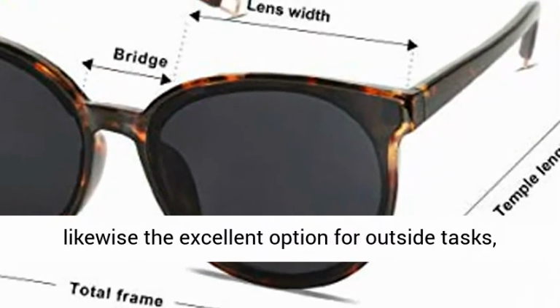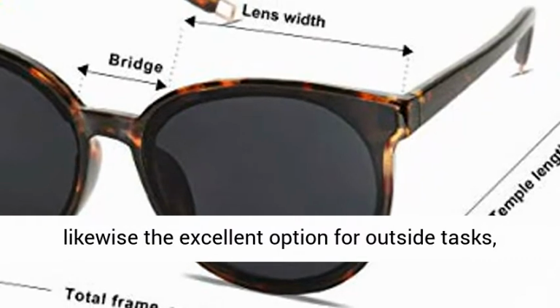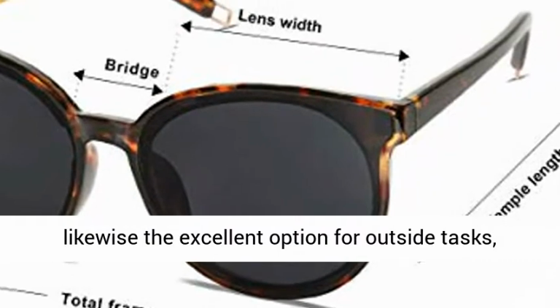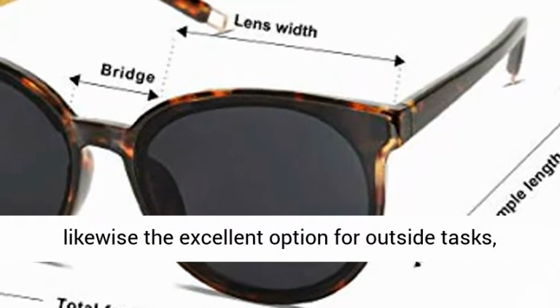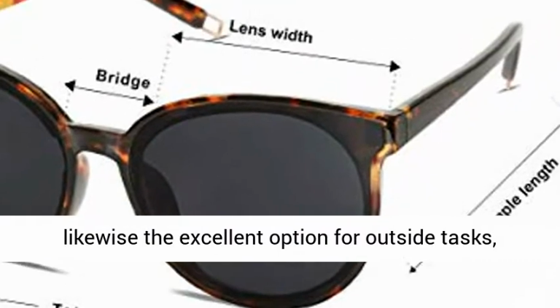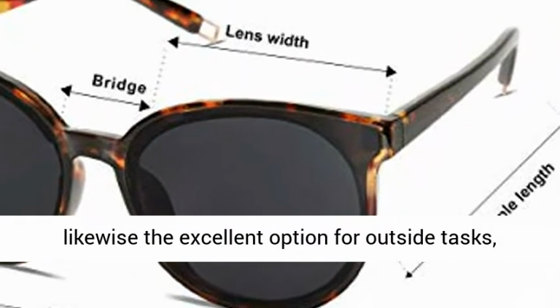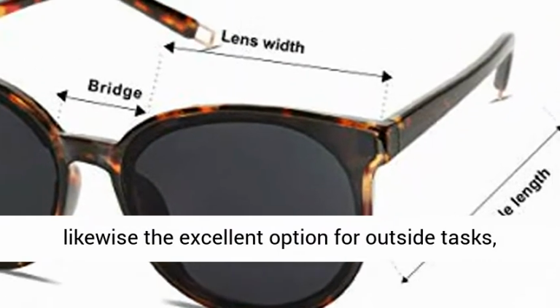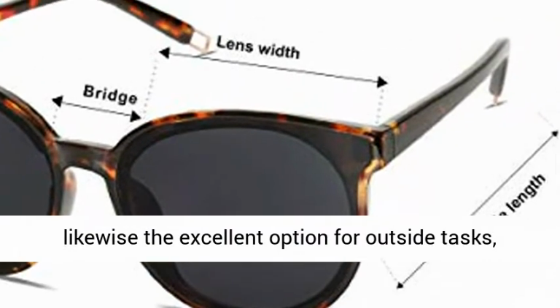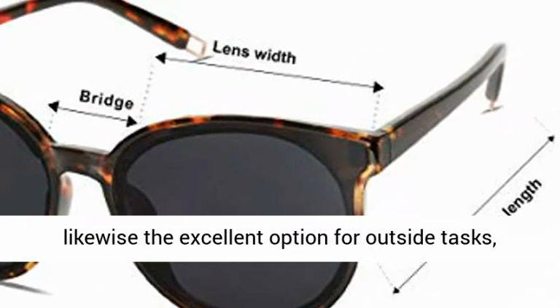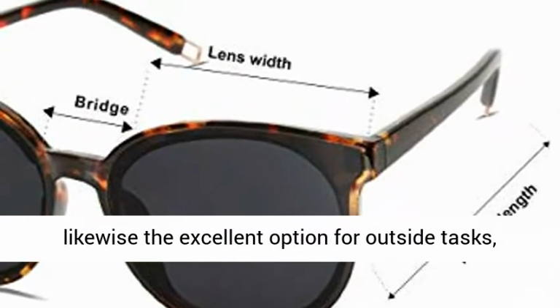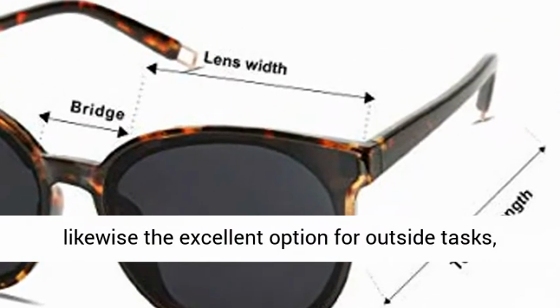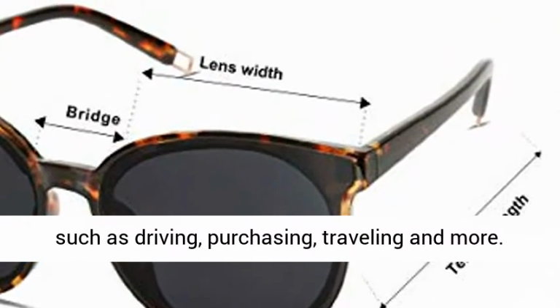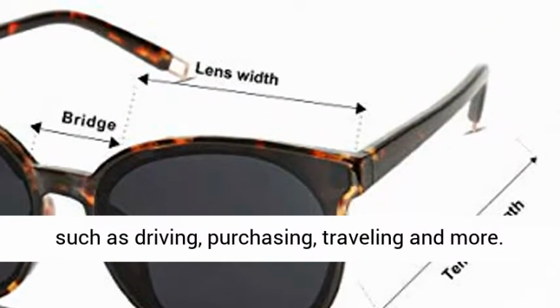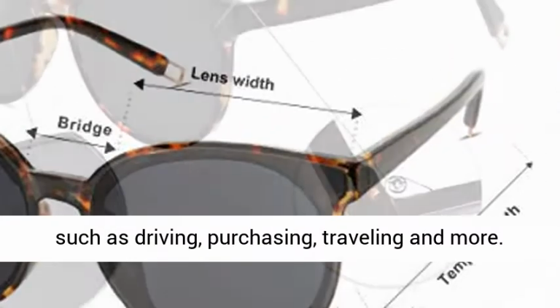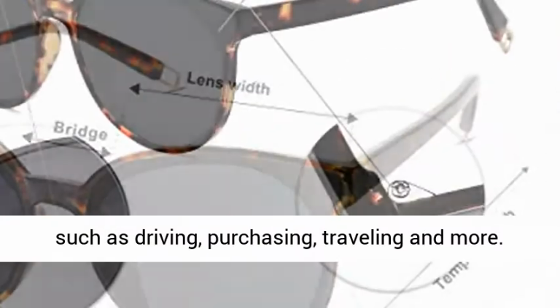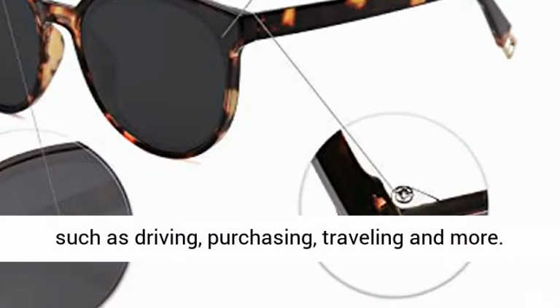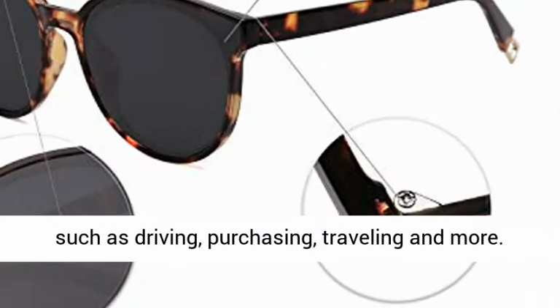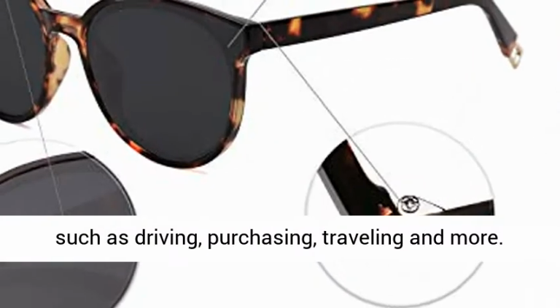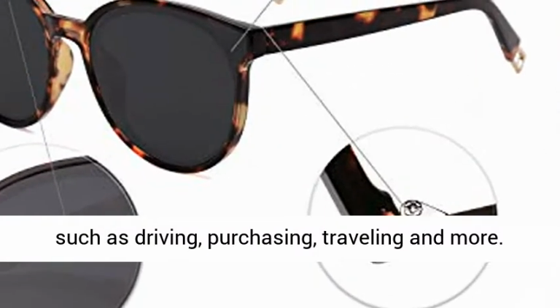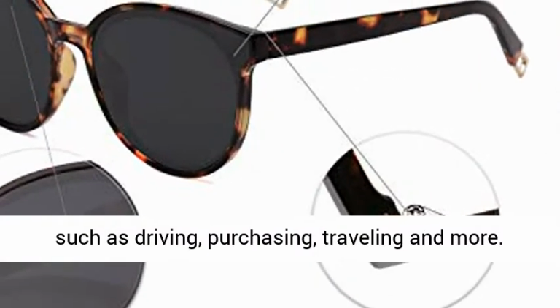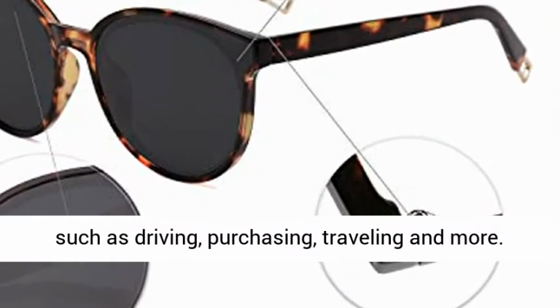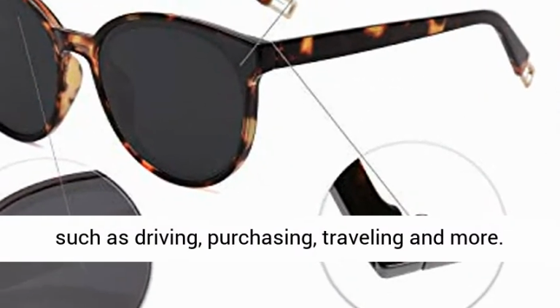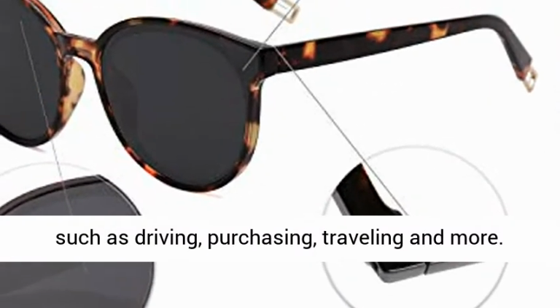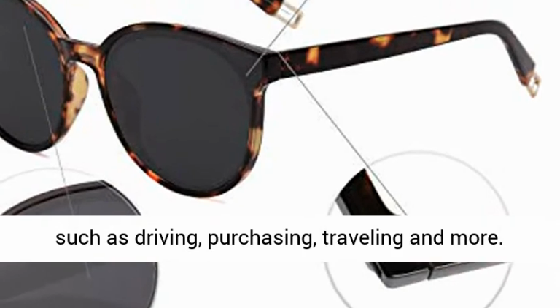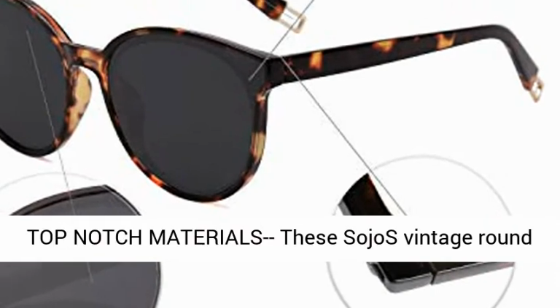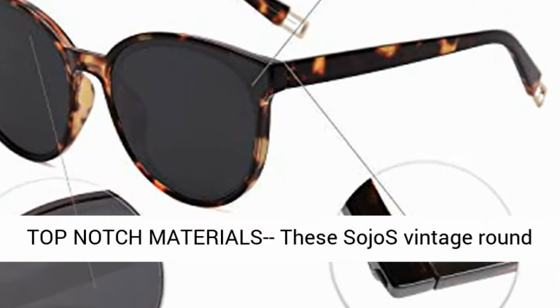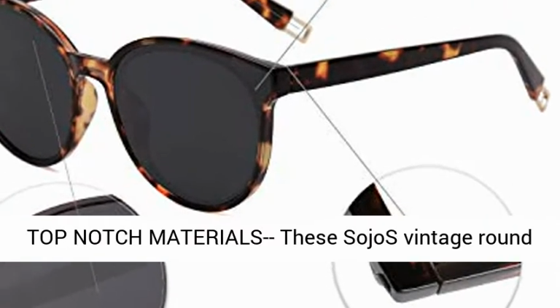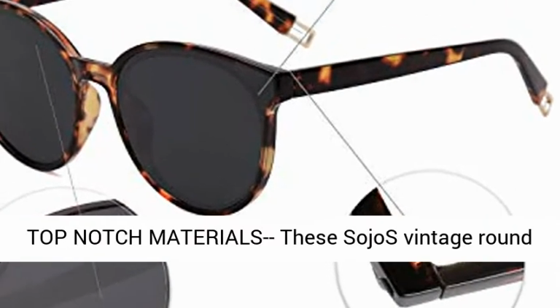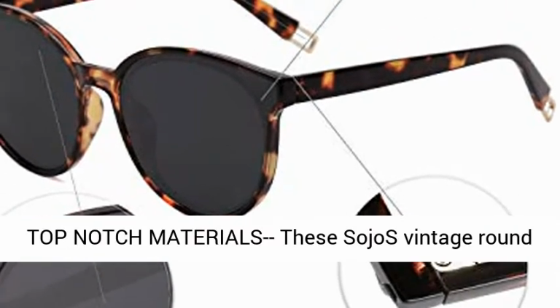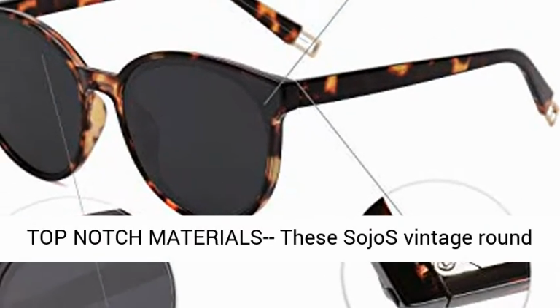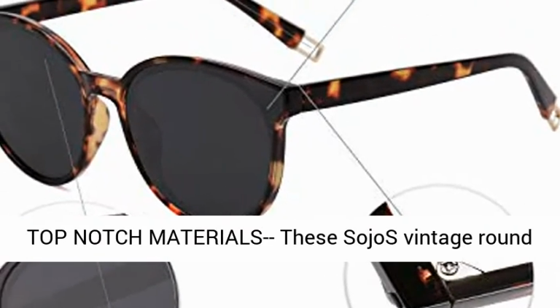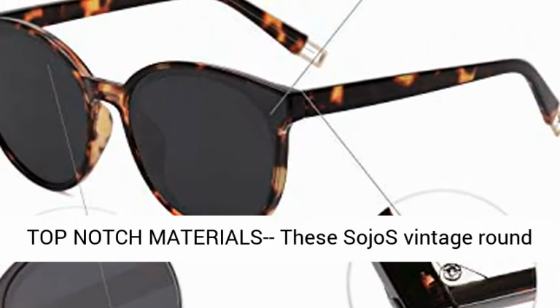They are likewise an excellent option for outdoor tasks, such as driving, shopping, traveling, and more.